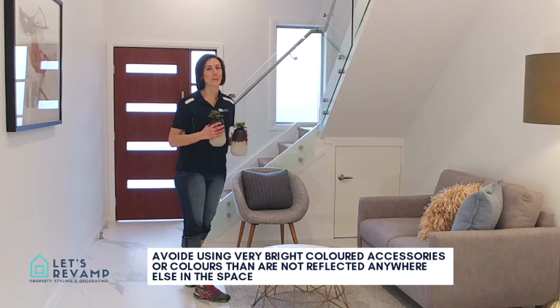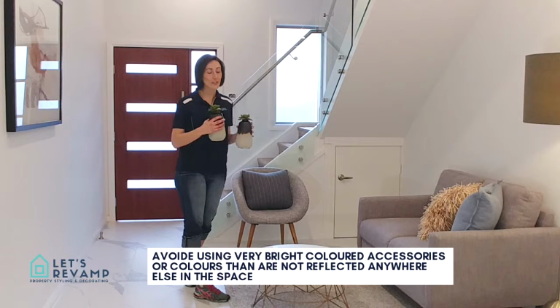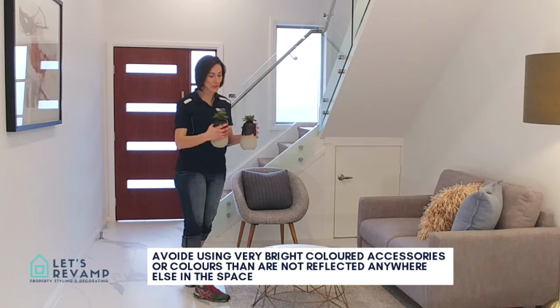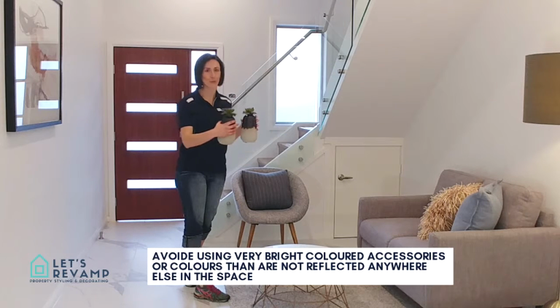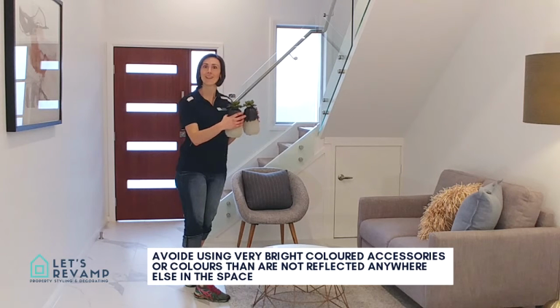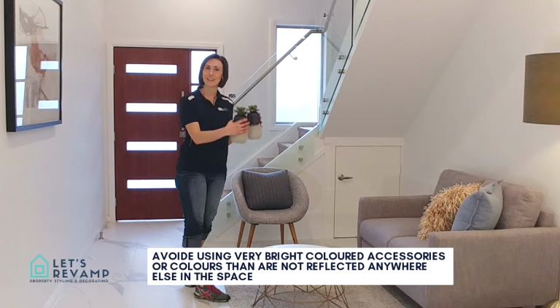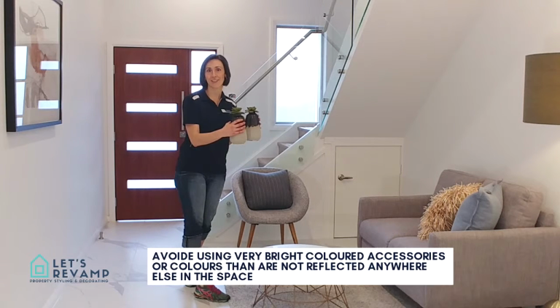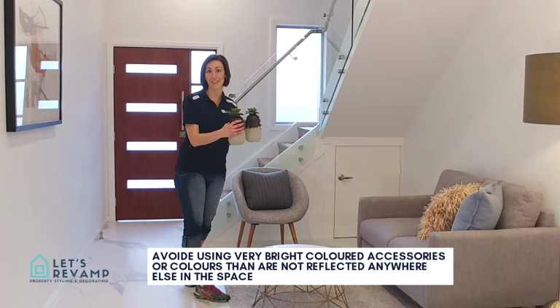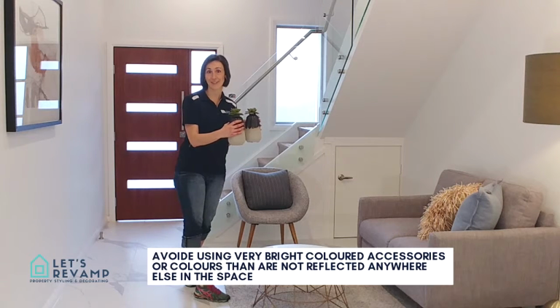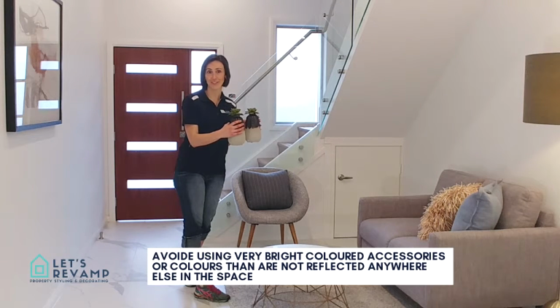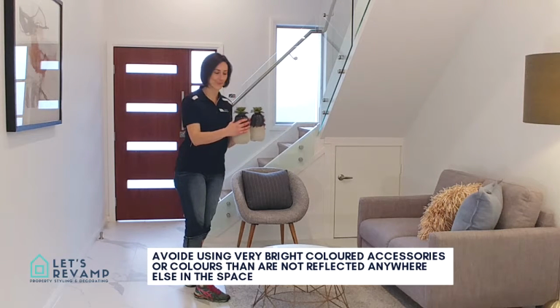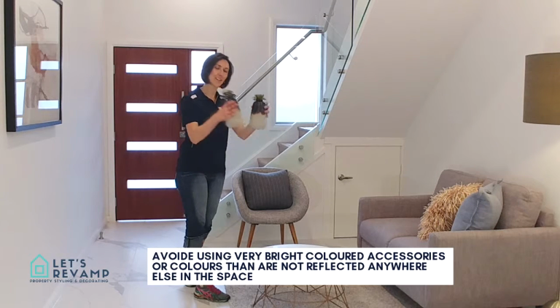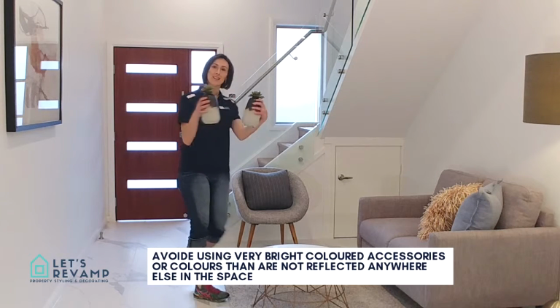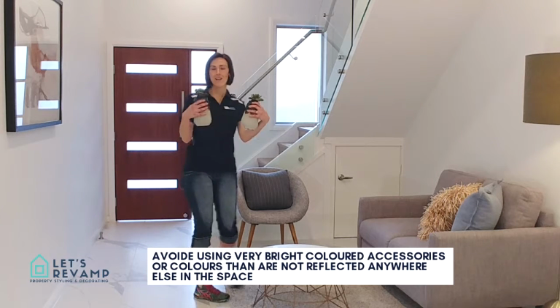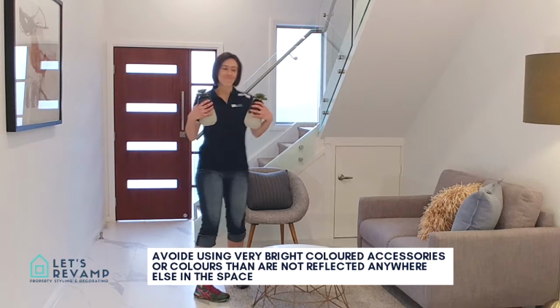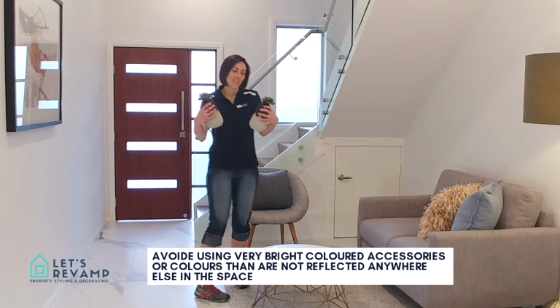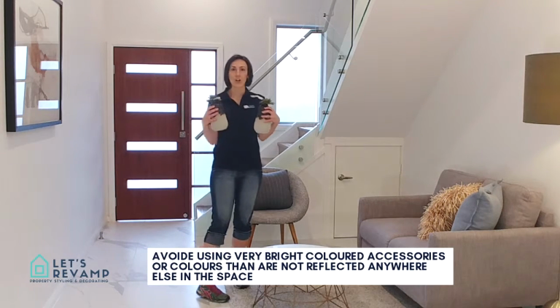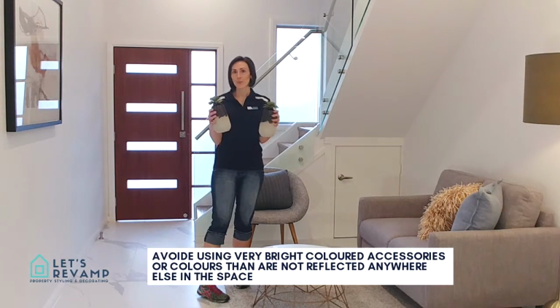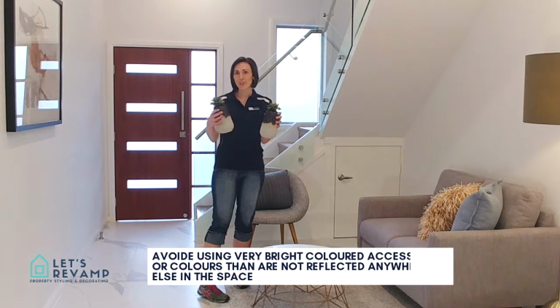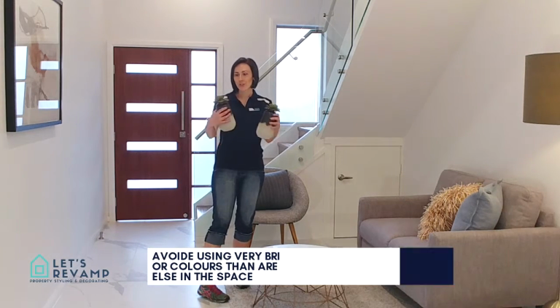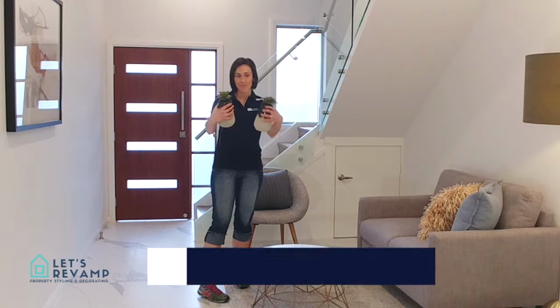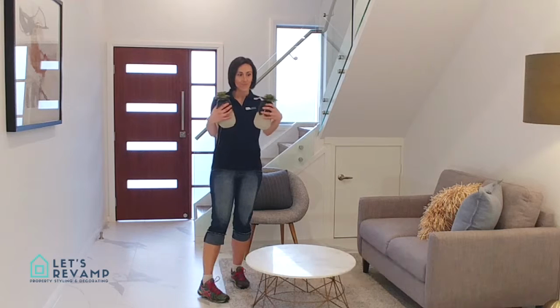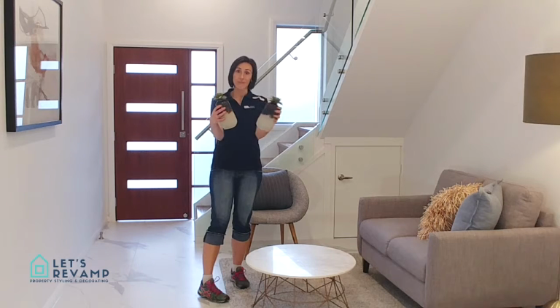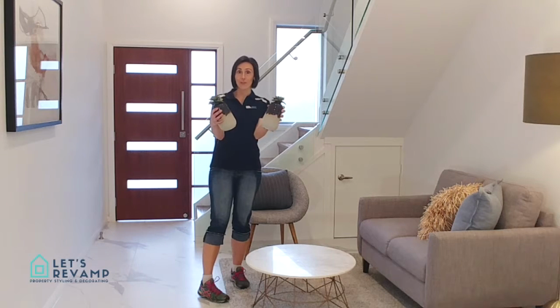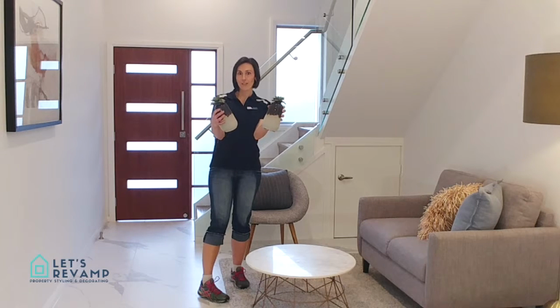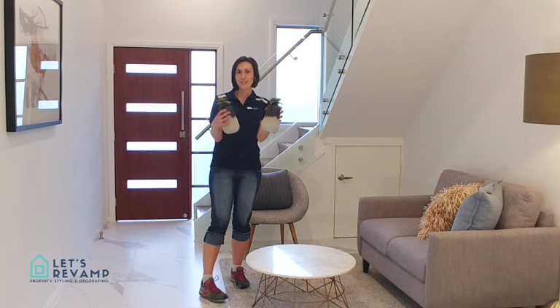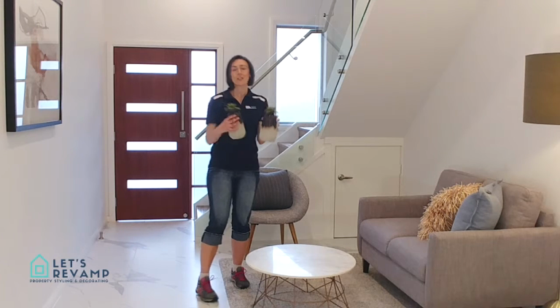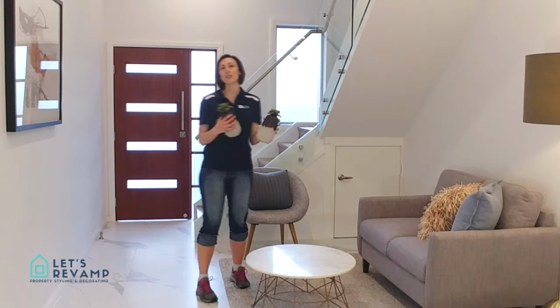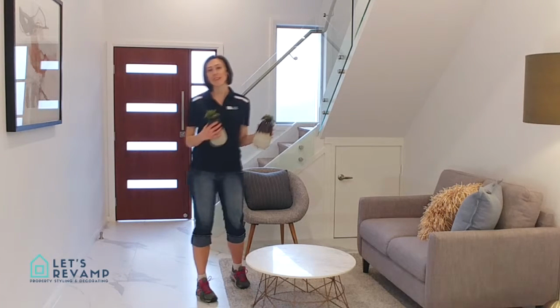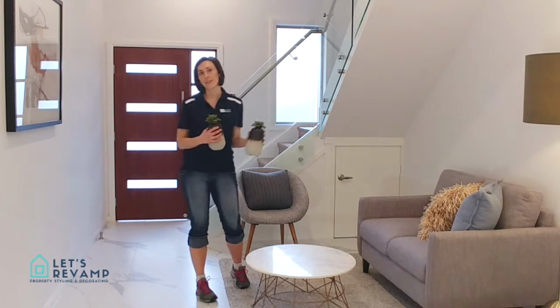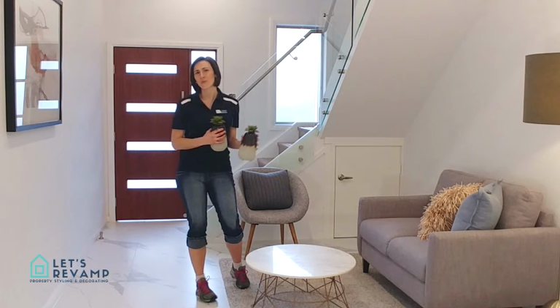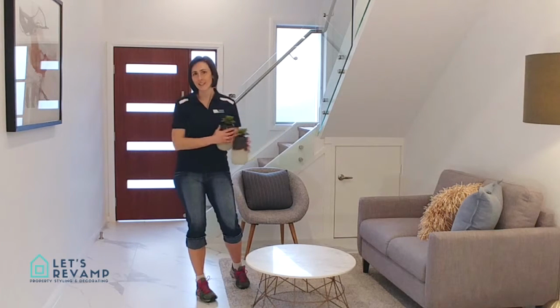So keep it neutral, keep the colour similar. We just use these vases — you can use anything really.